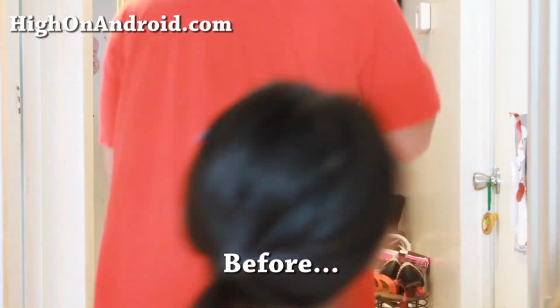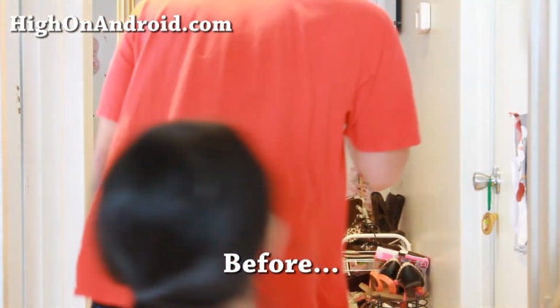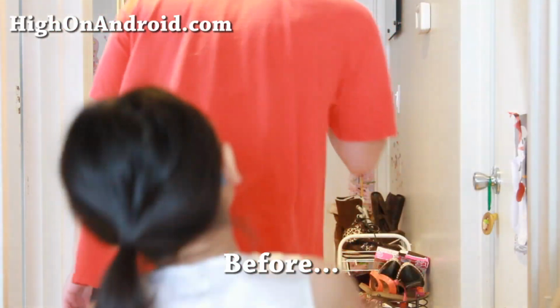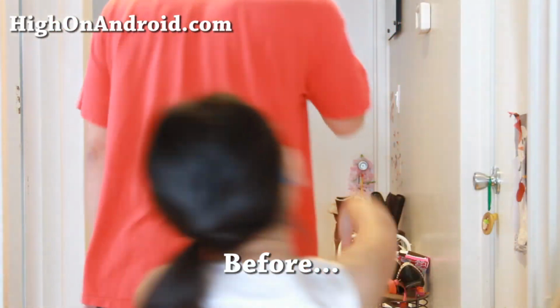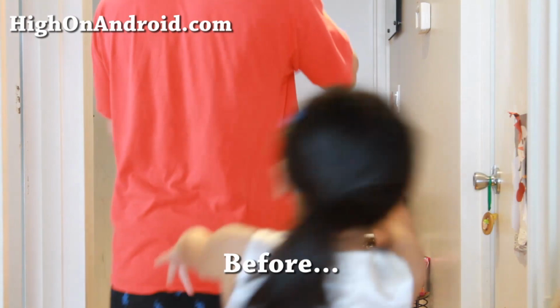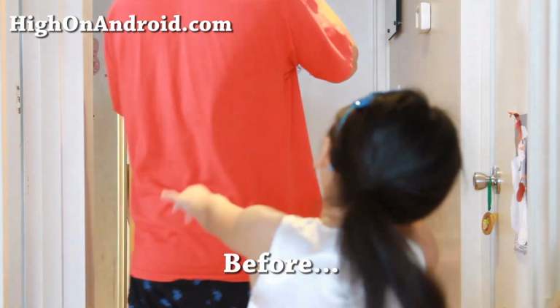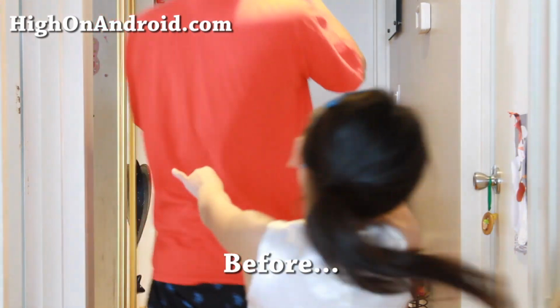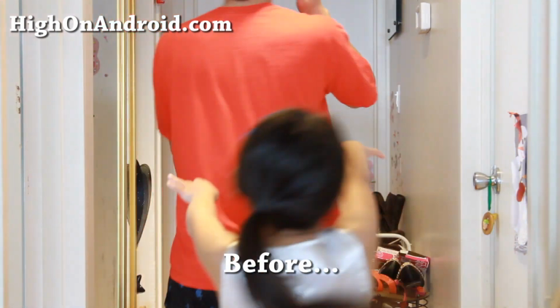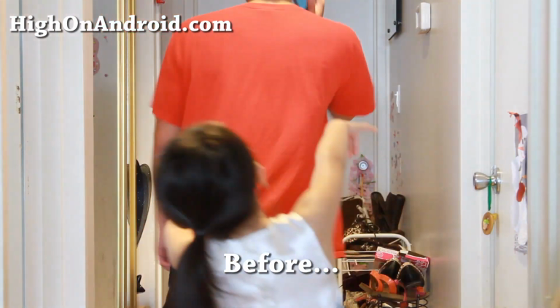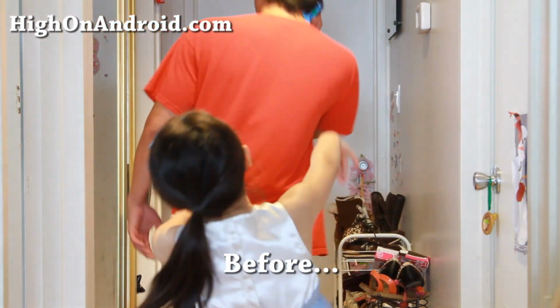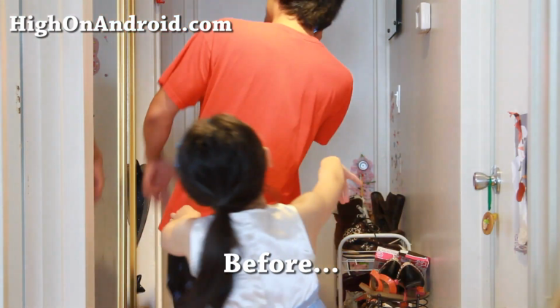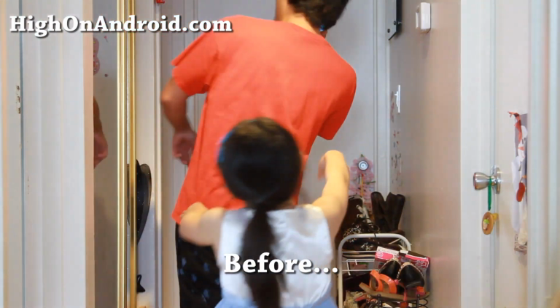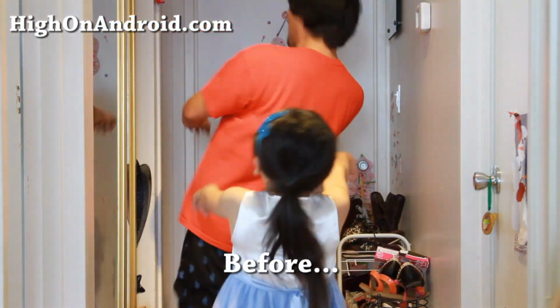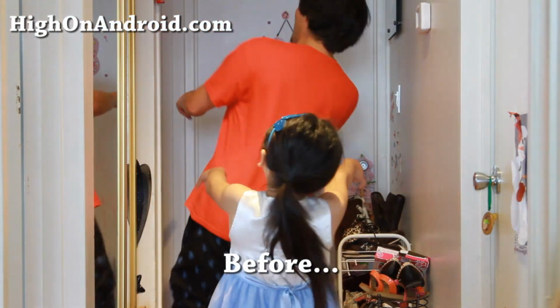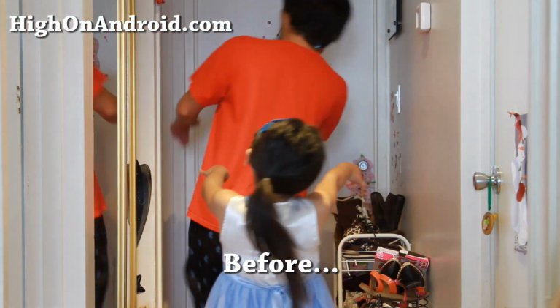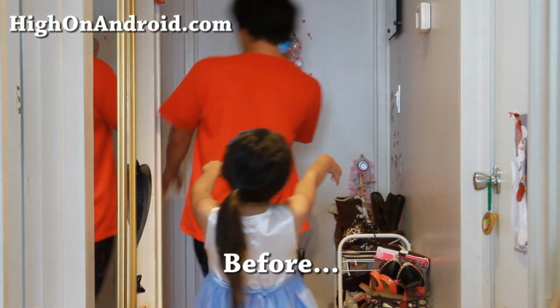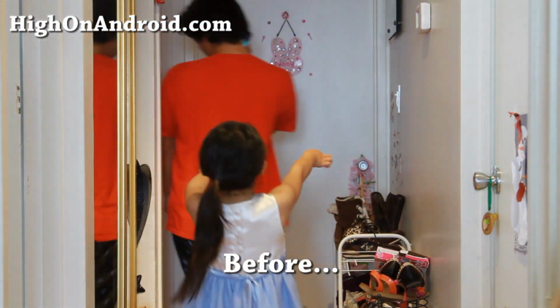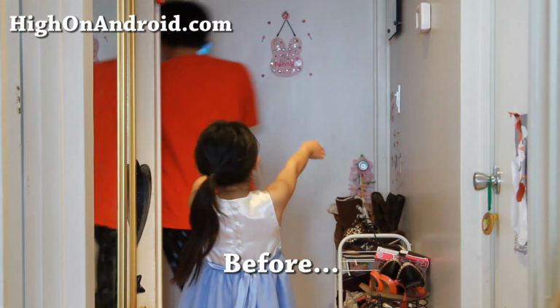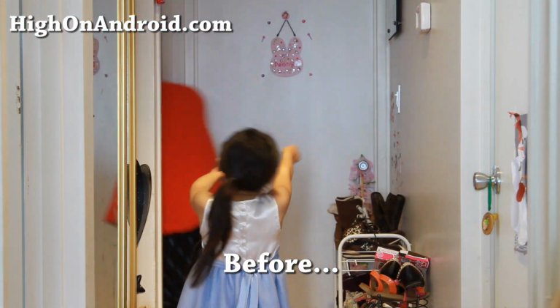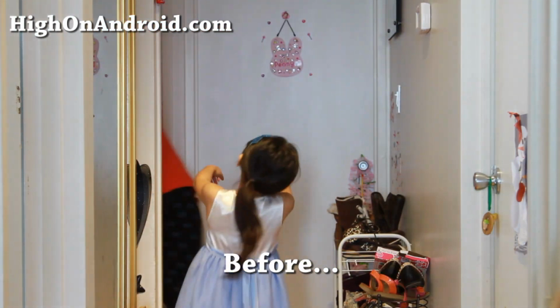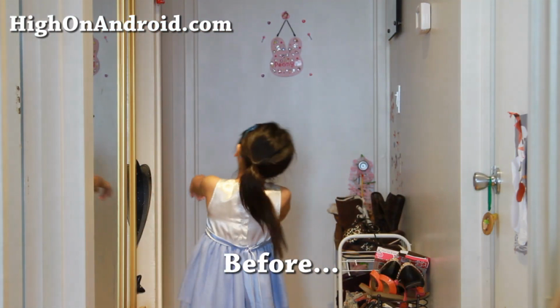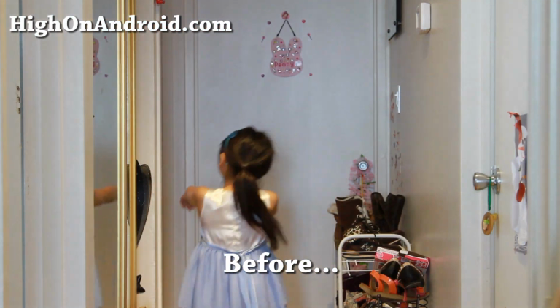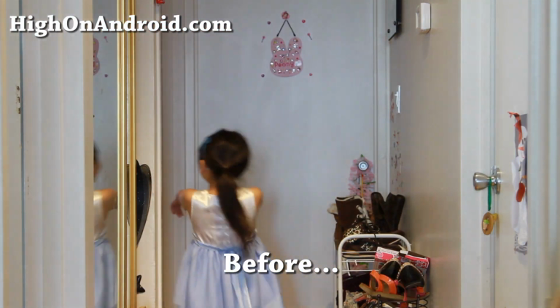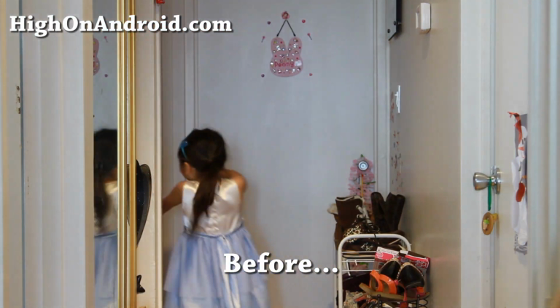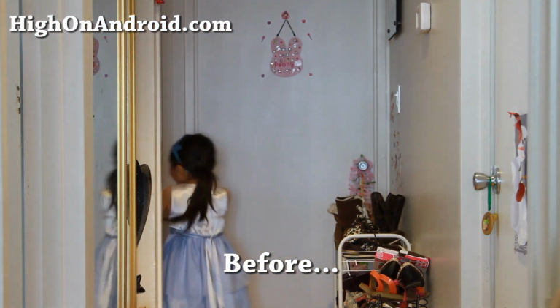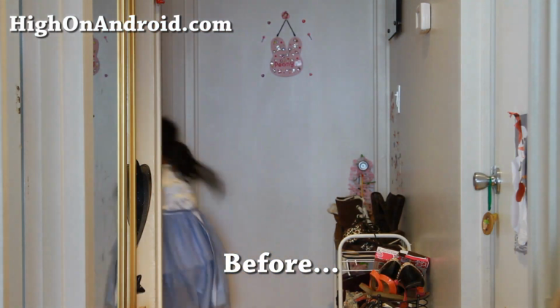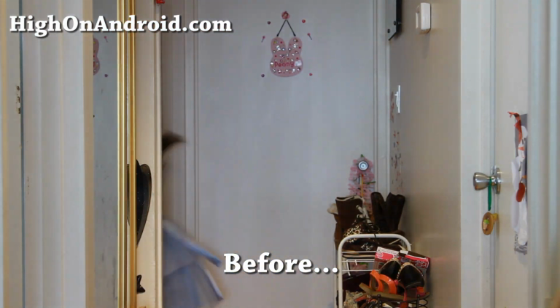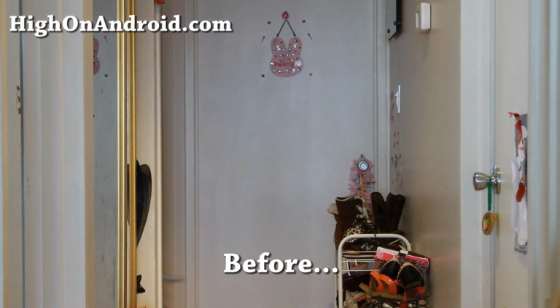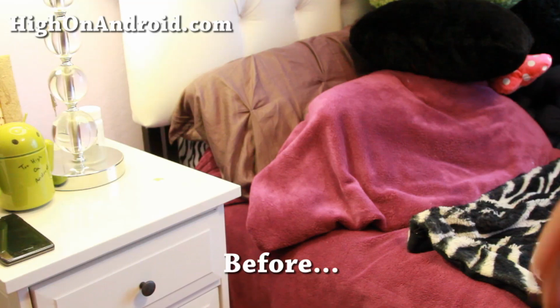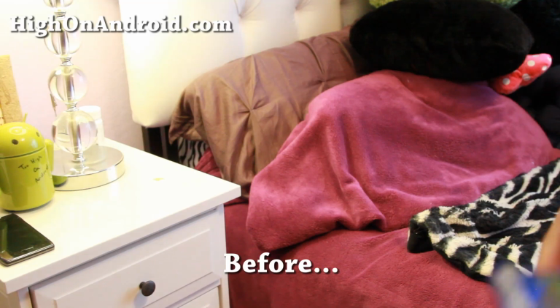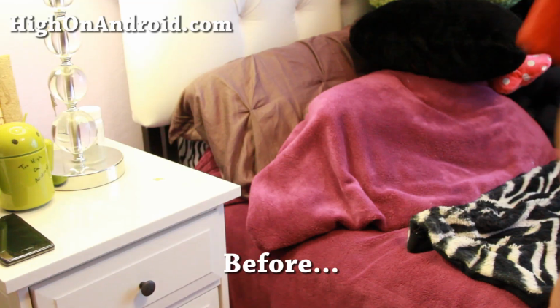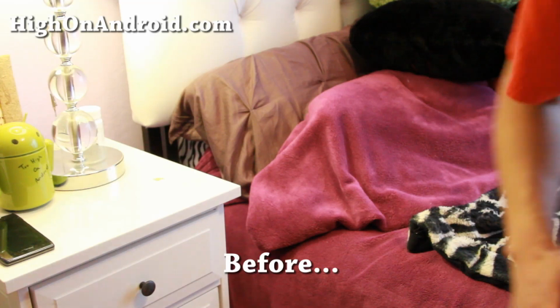Daddy, when is the last time you forgot to charge your phone before going to sleep? Probably at least once a week.